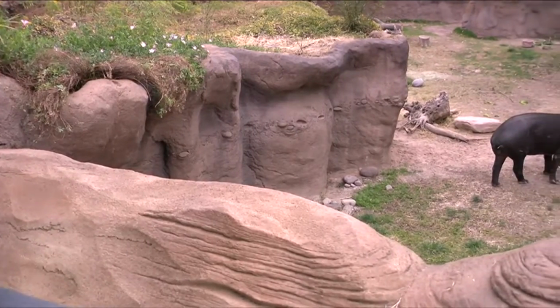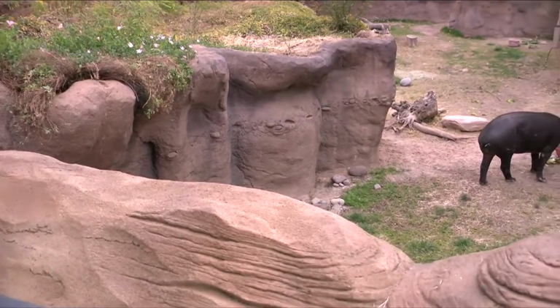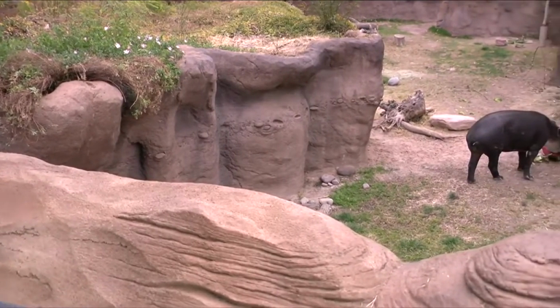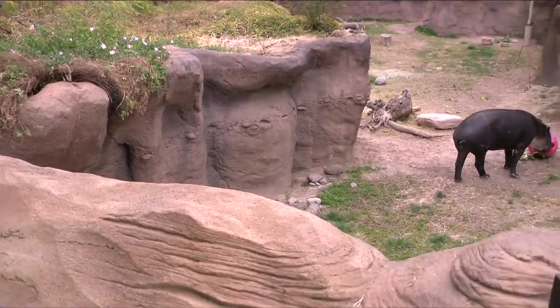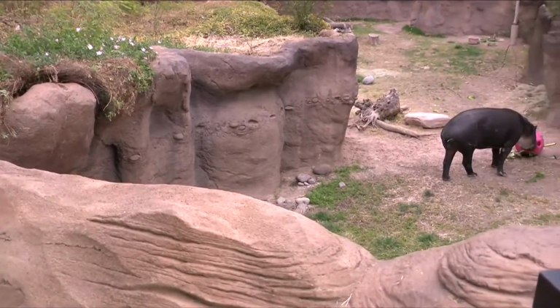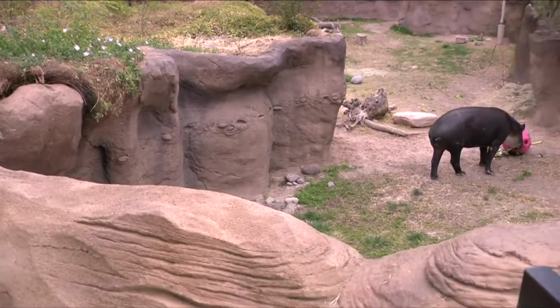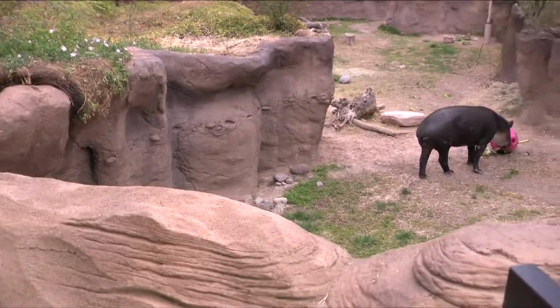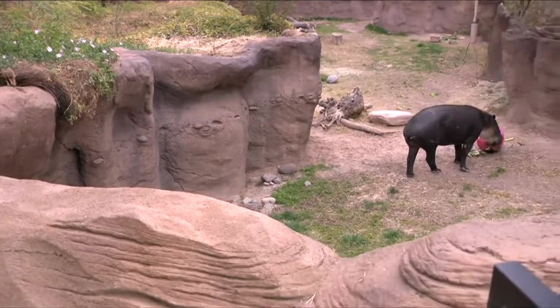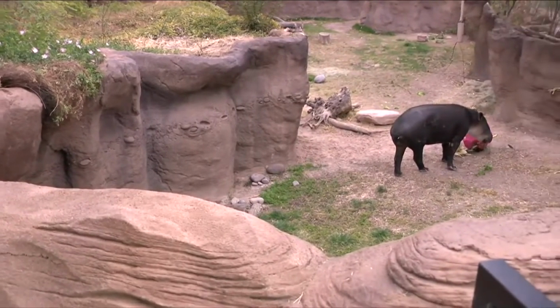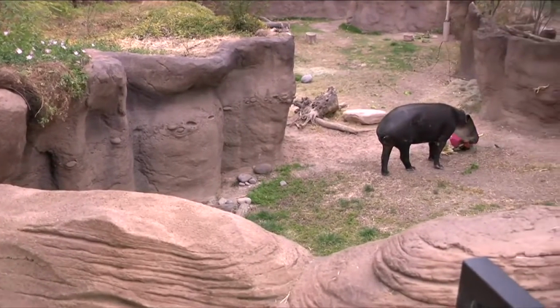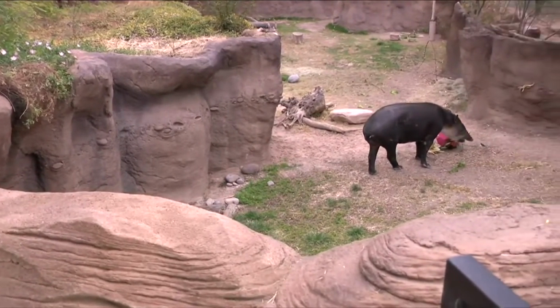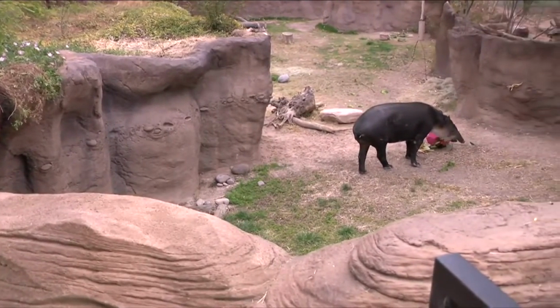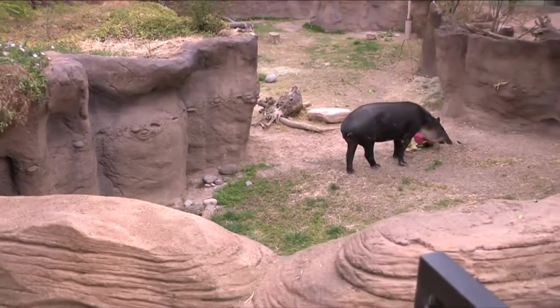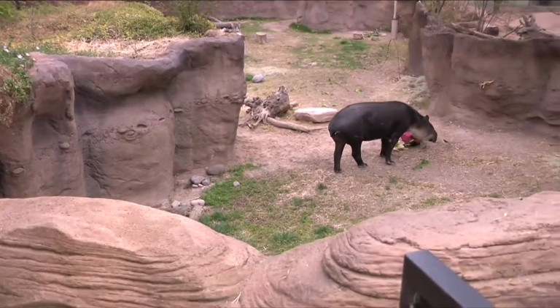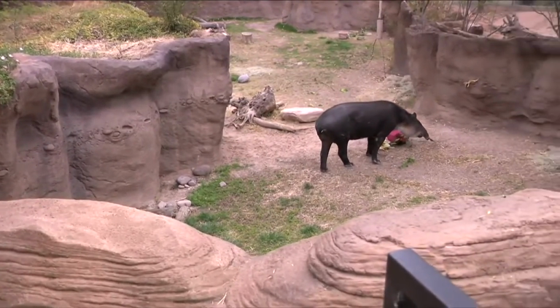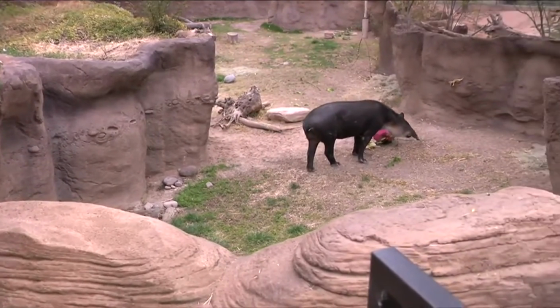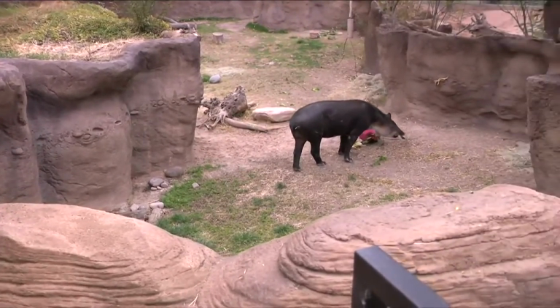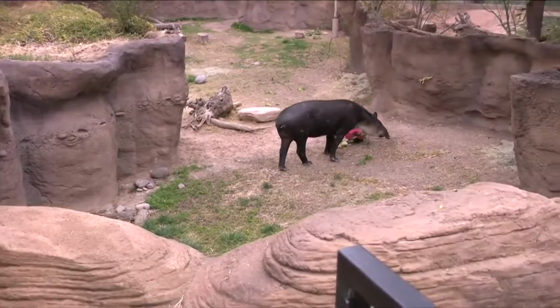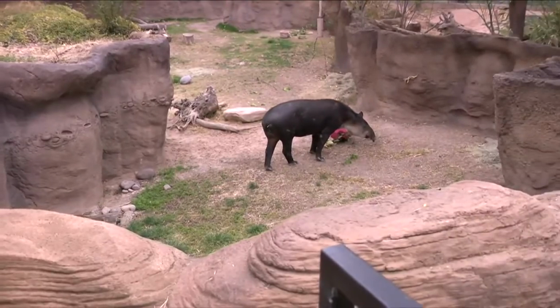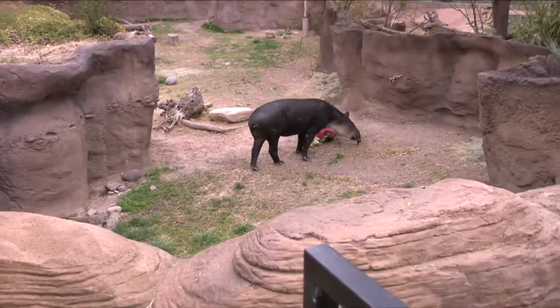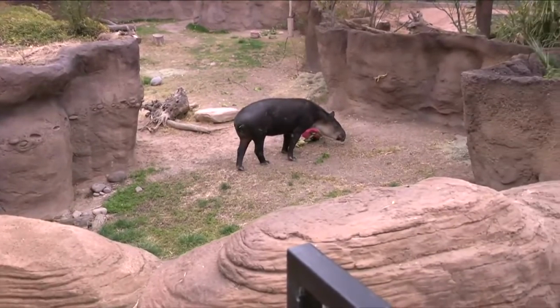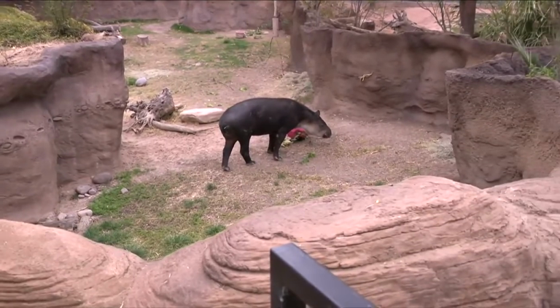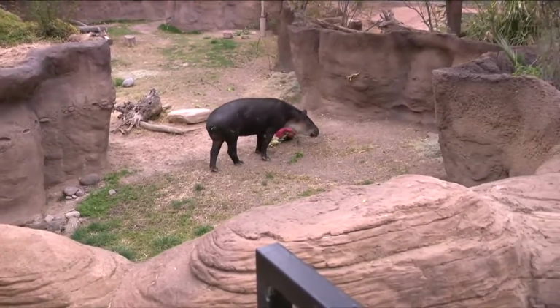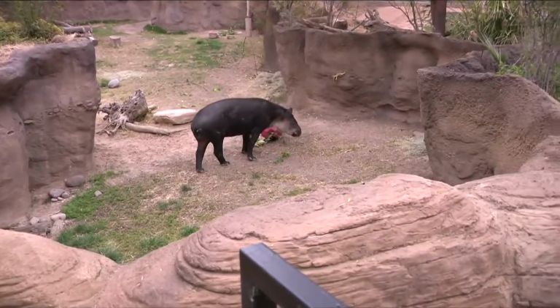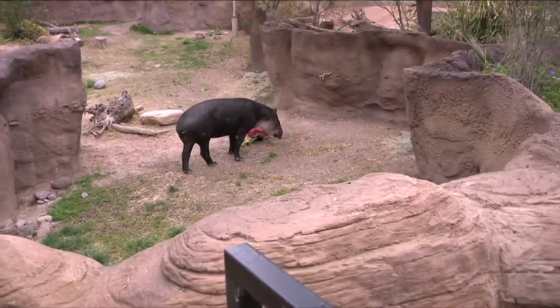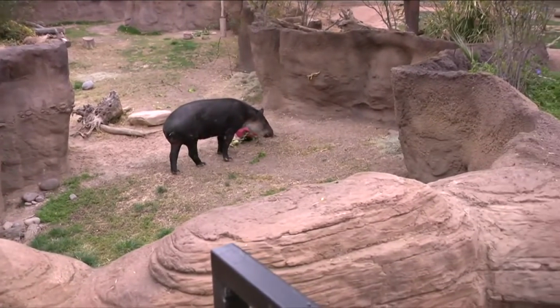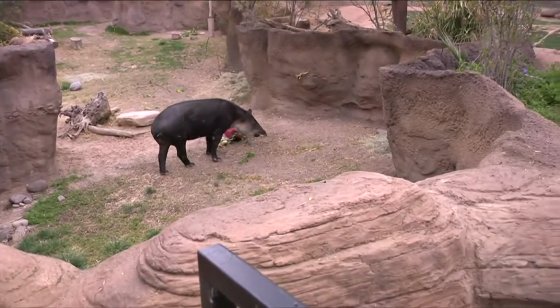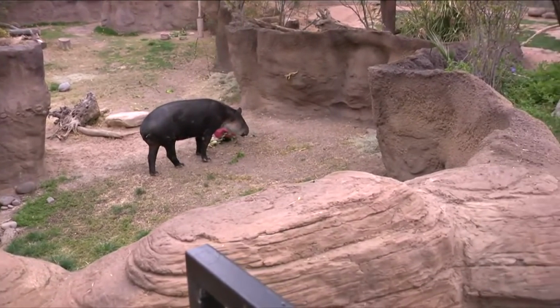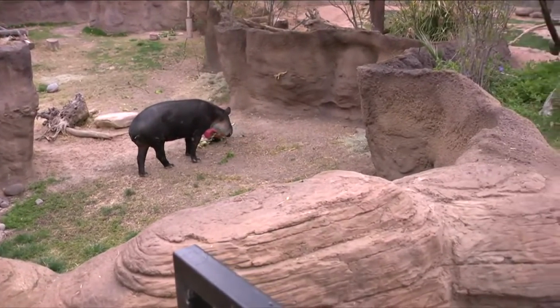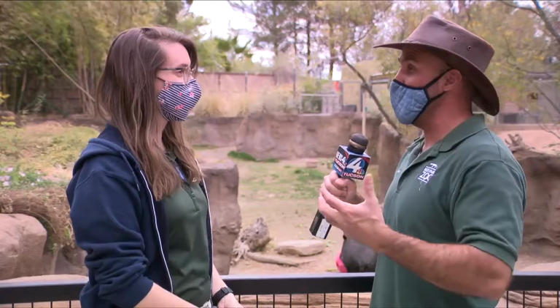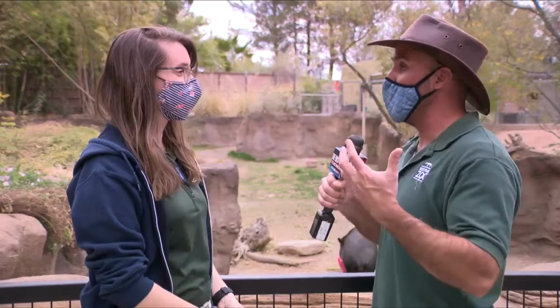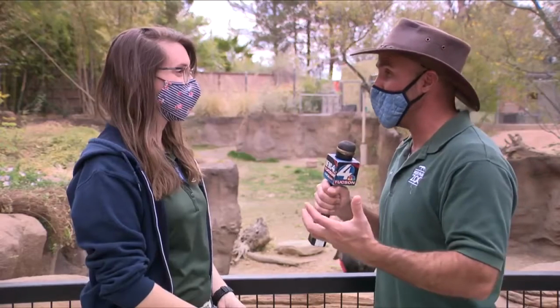Now we have two tapirs here at the zoo. We have Contessa, our female, and Toby, who is our male. And today we gave Toby some enrichment.